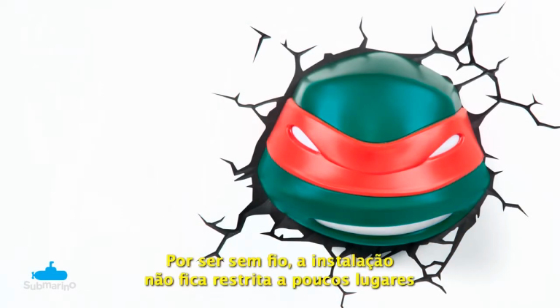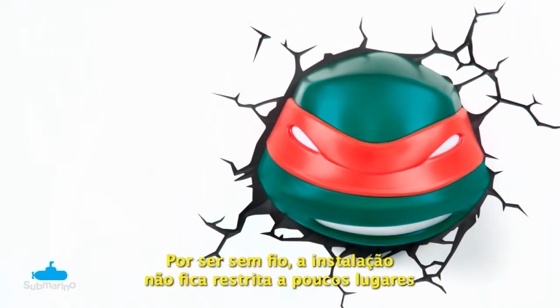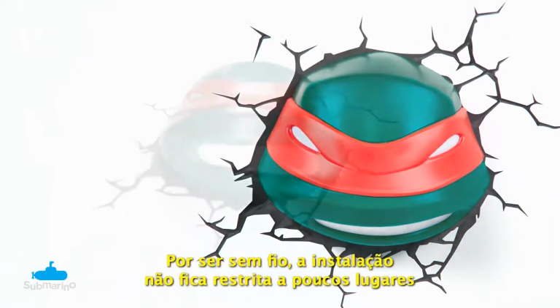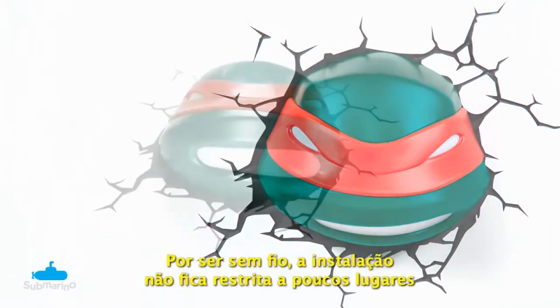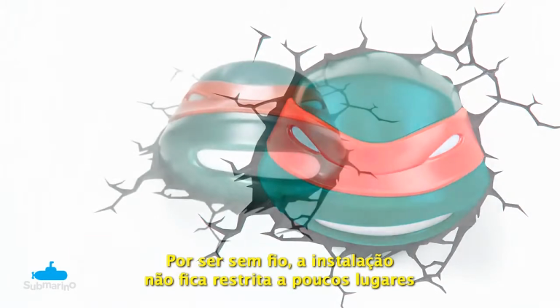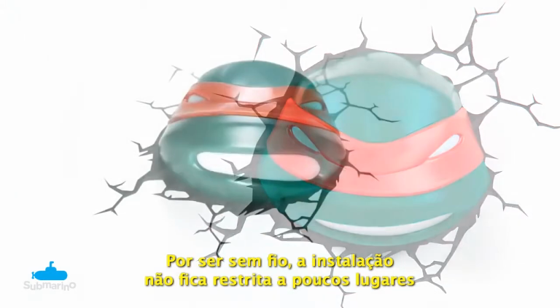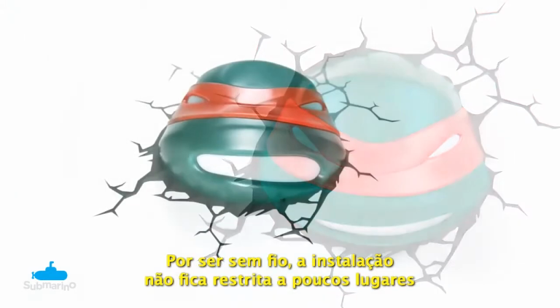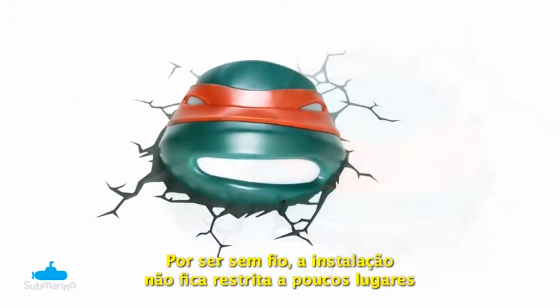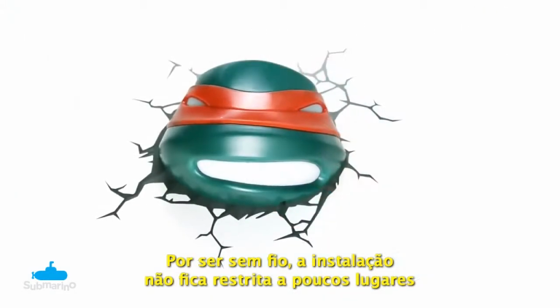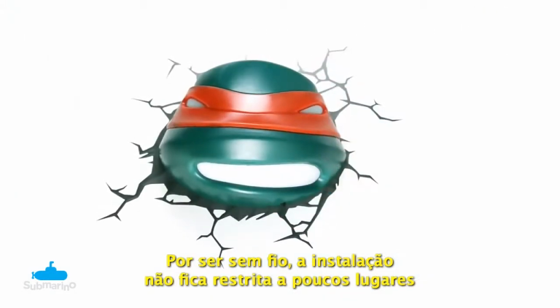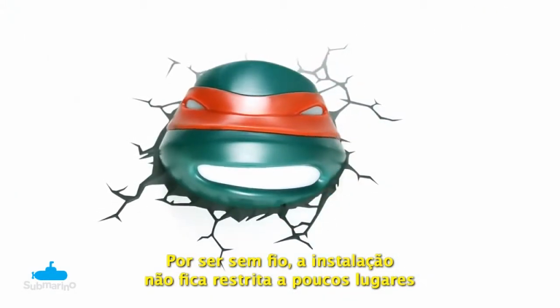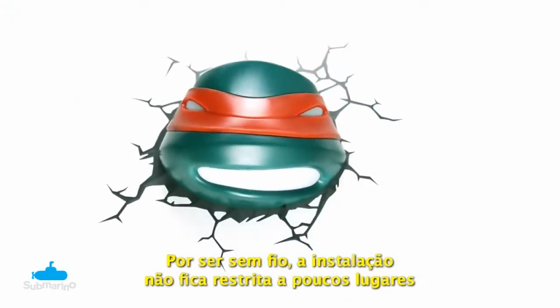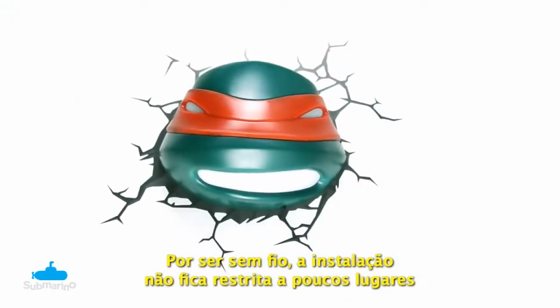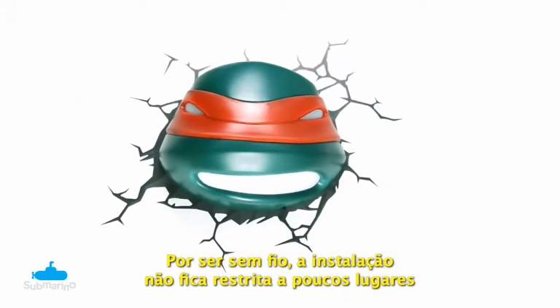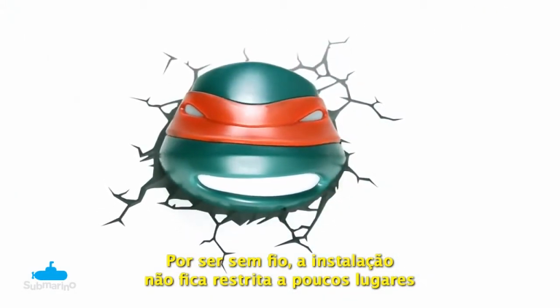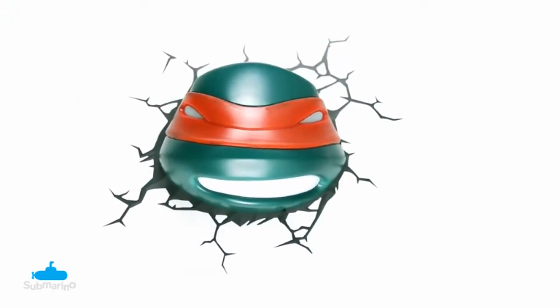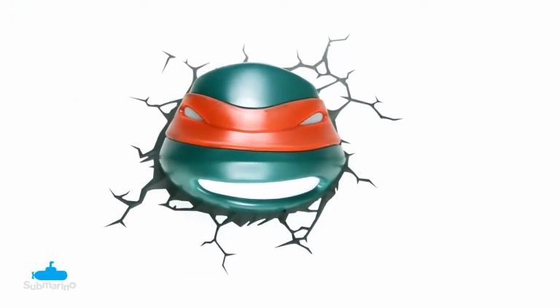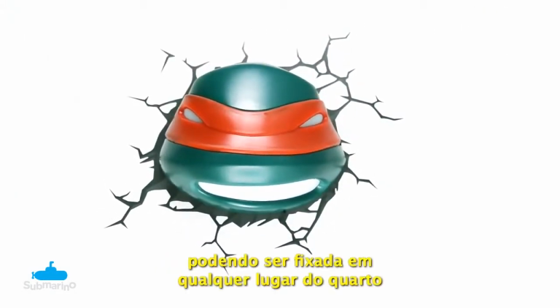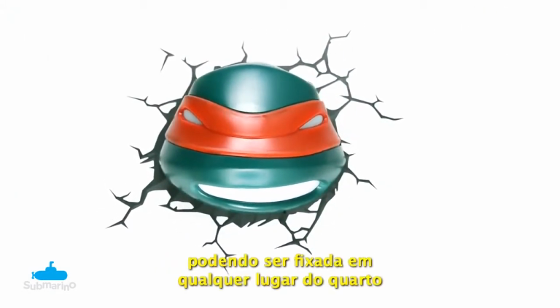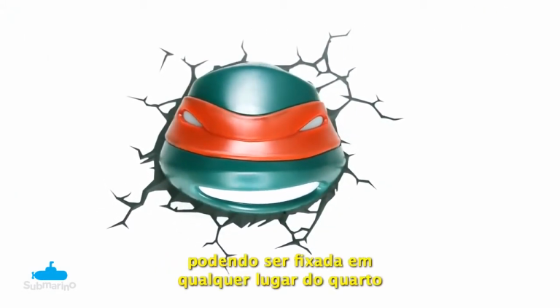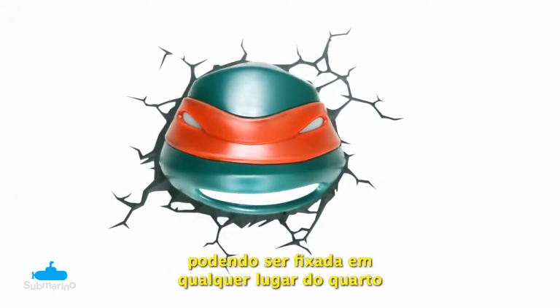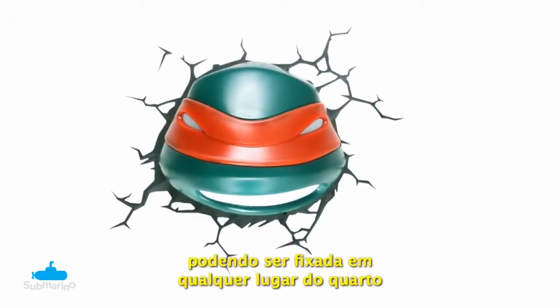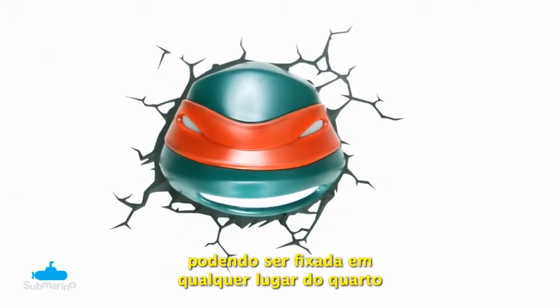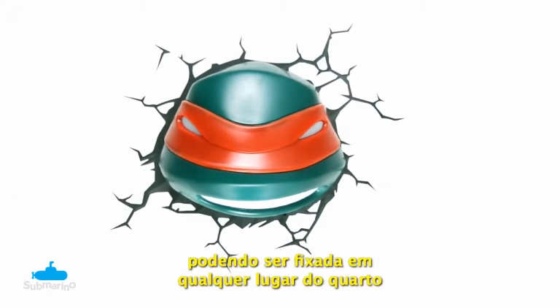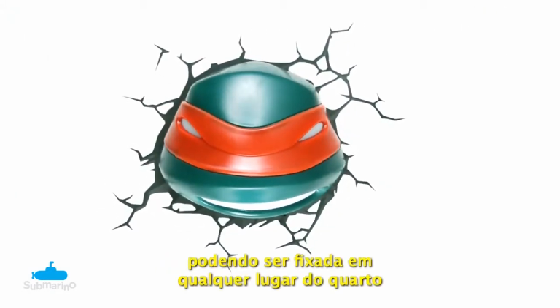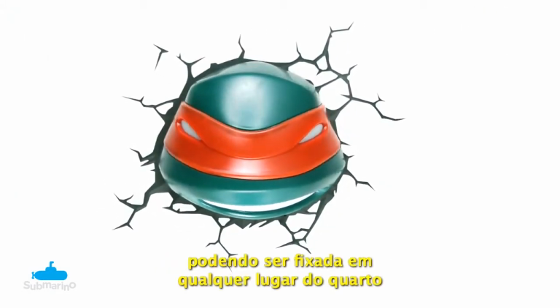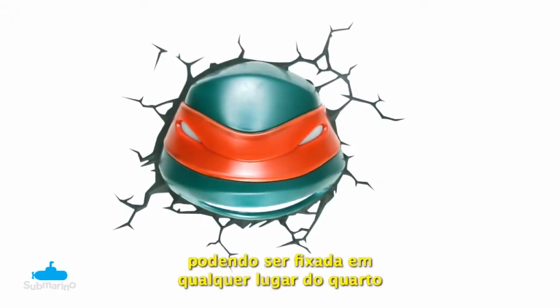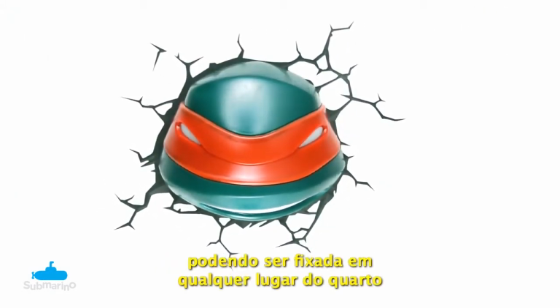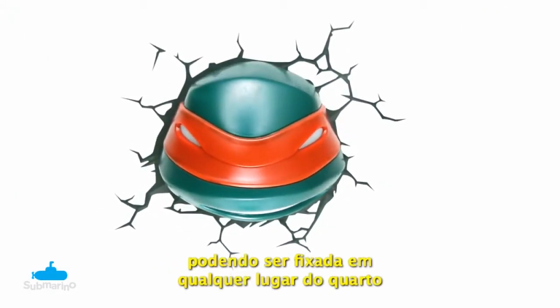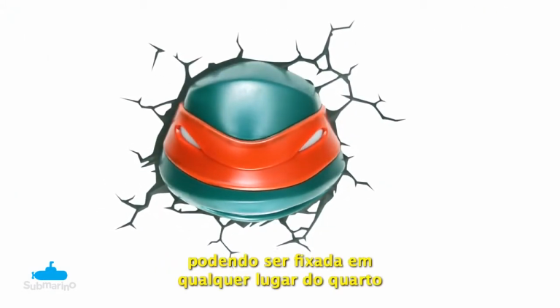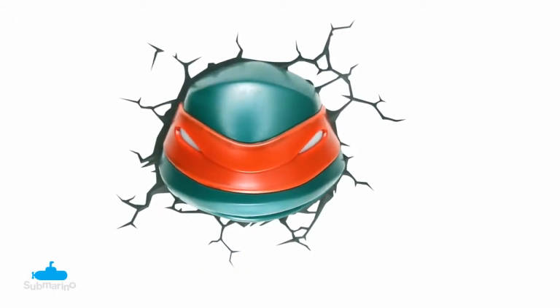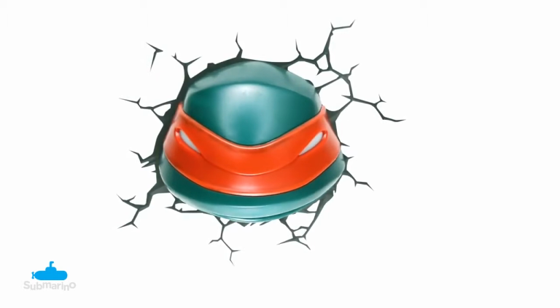Because the light is cordless, you won't be restricted to outlet locations, making it possible to place it anywhere in the room.